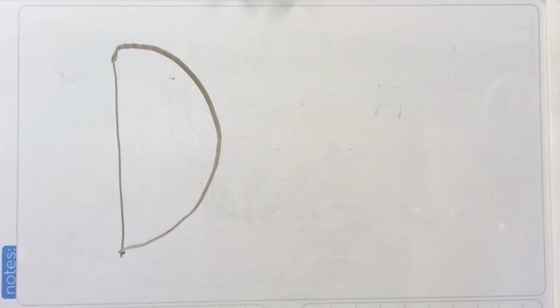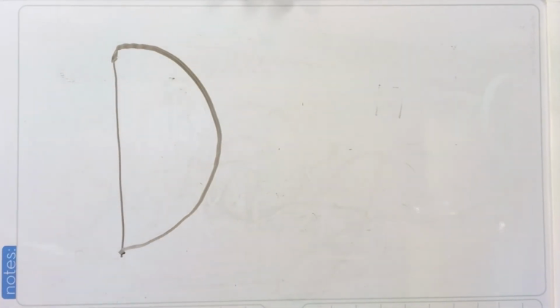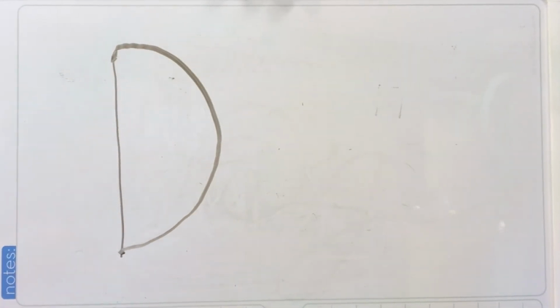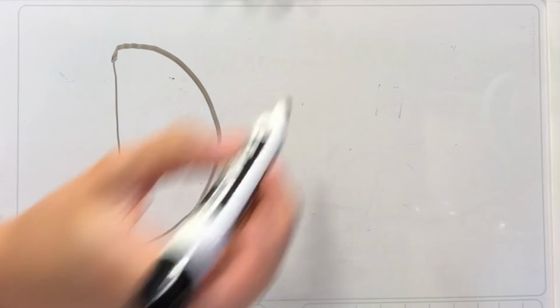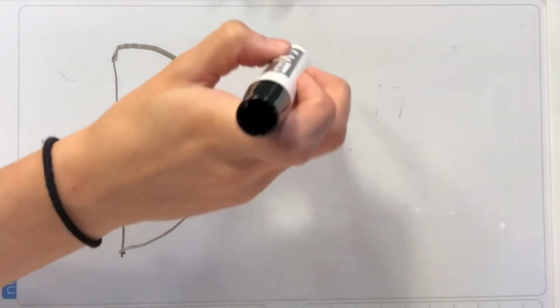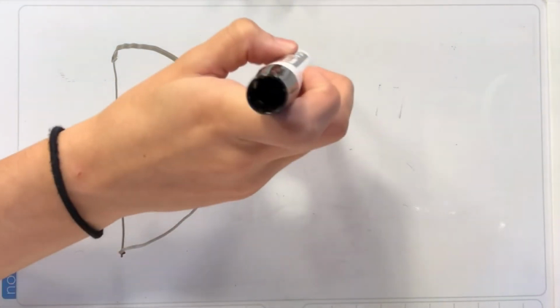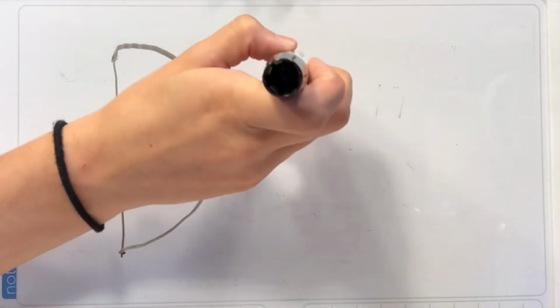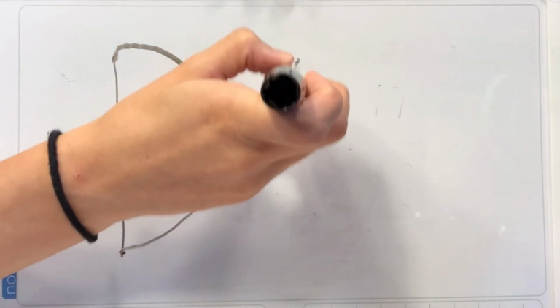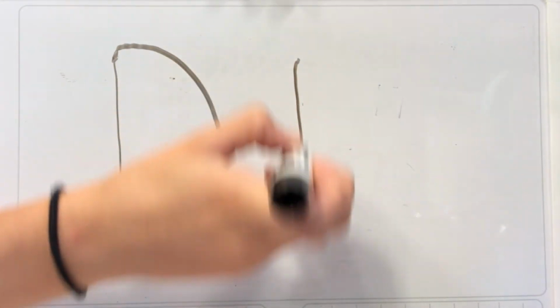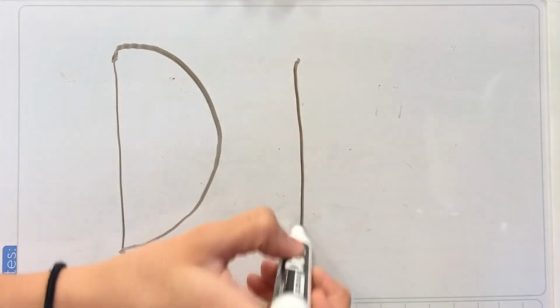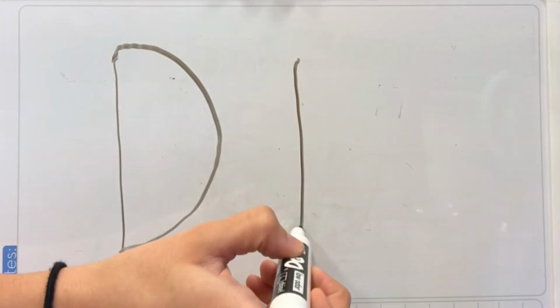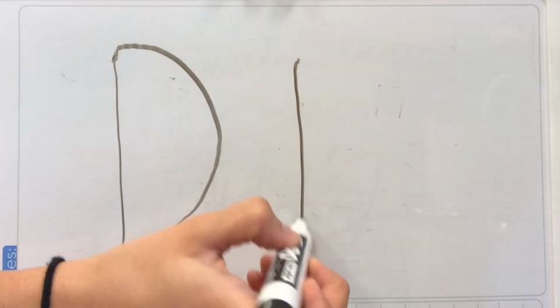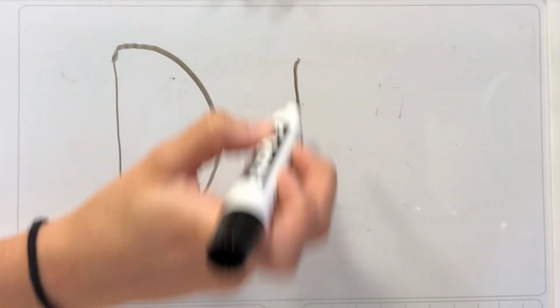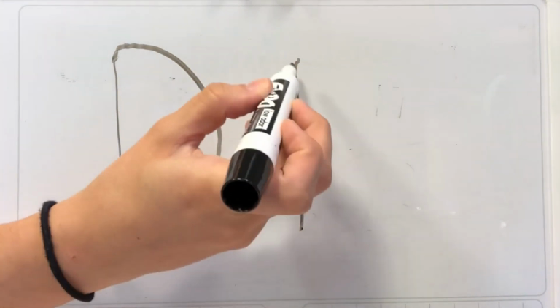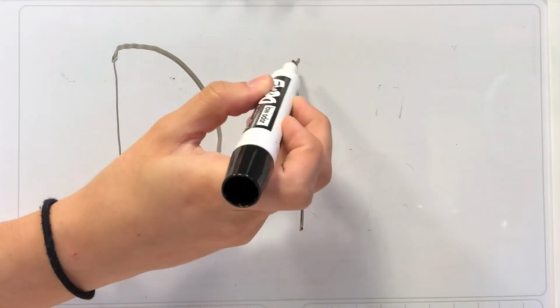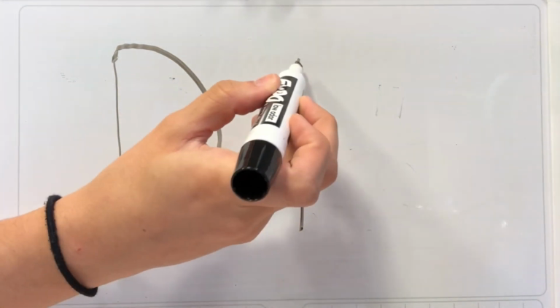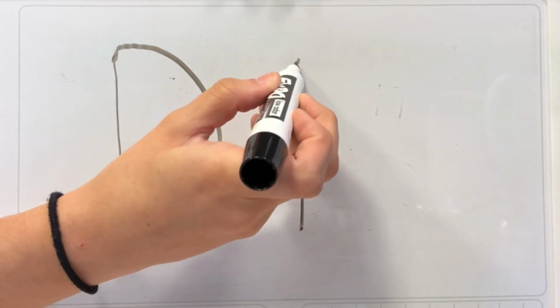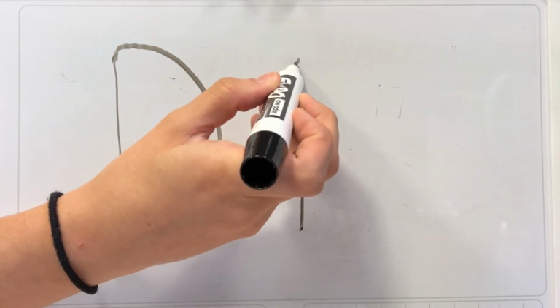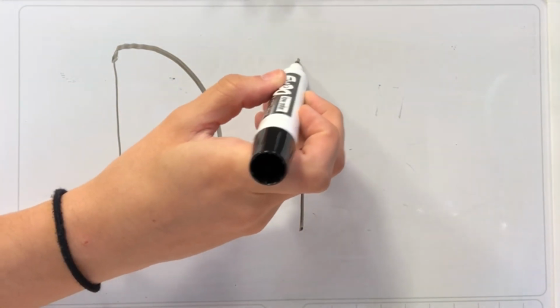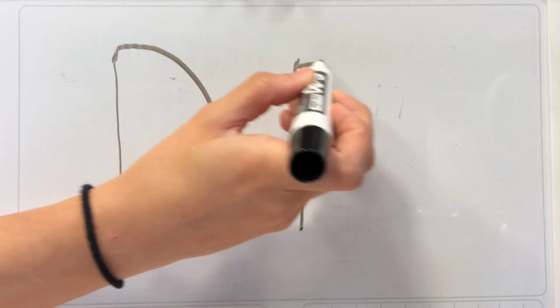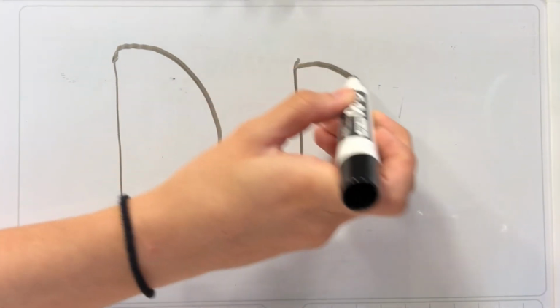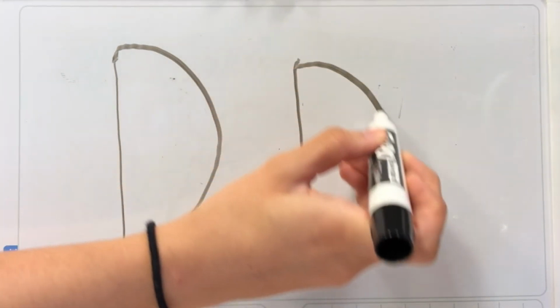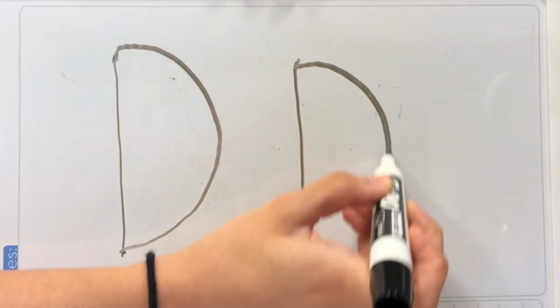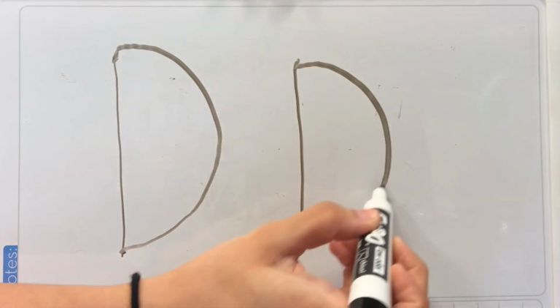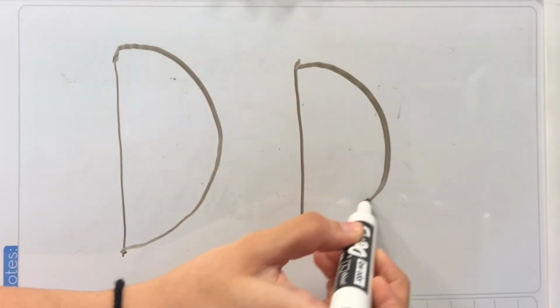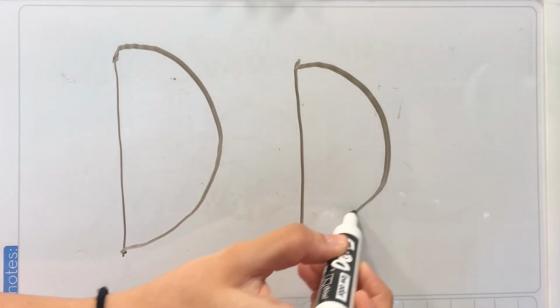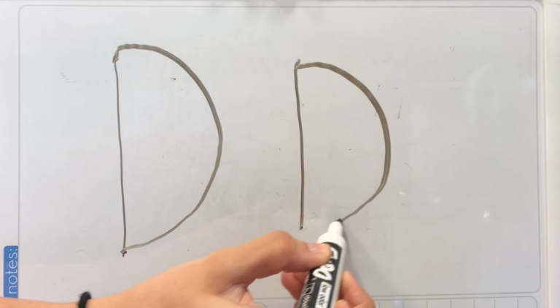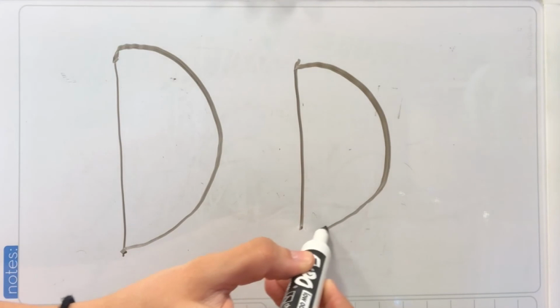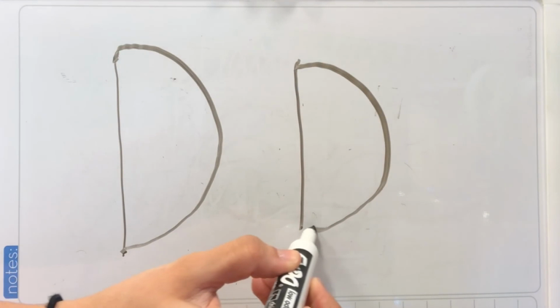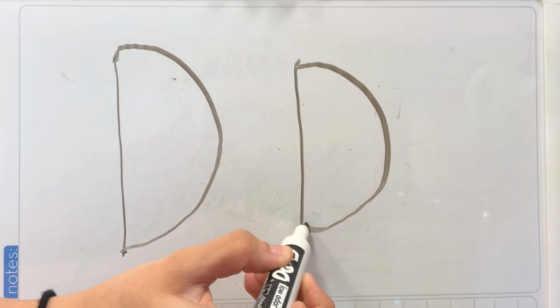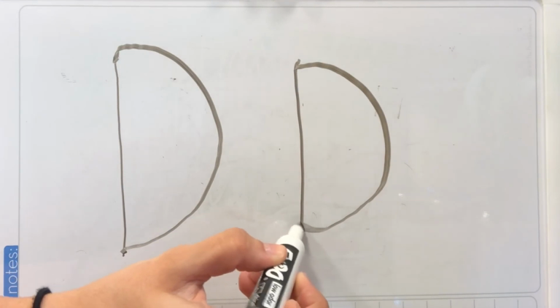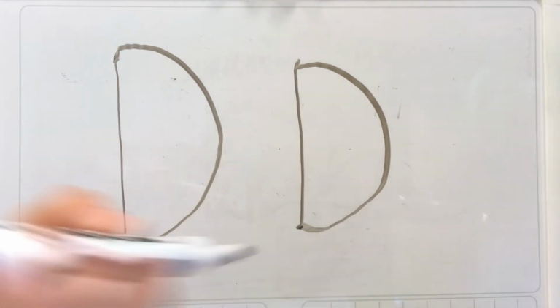Awesome! Let's do it again. Straight line down, back to the top, half a circle from the top to the bottom.